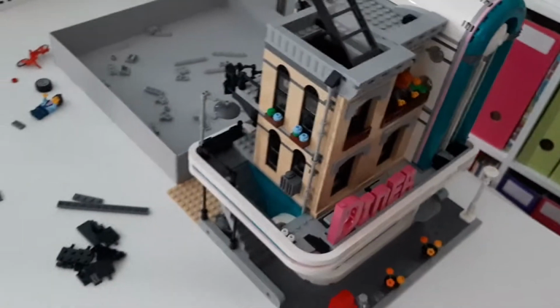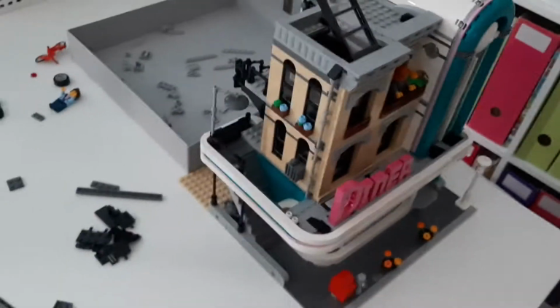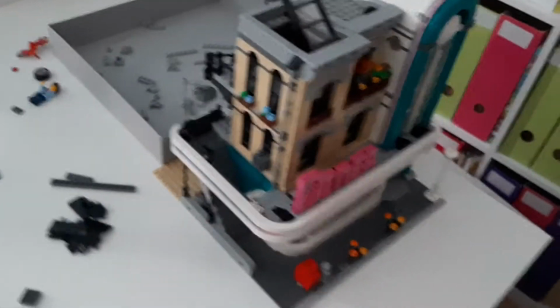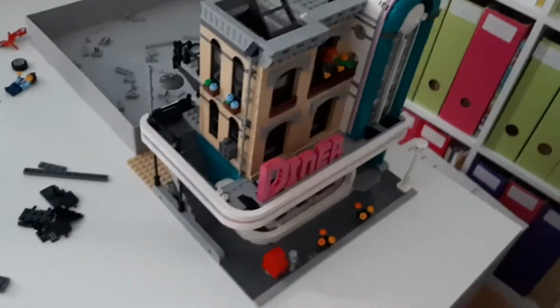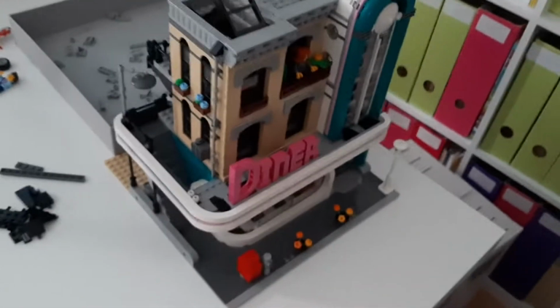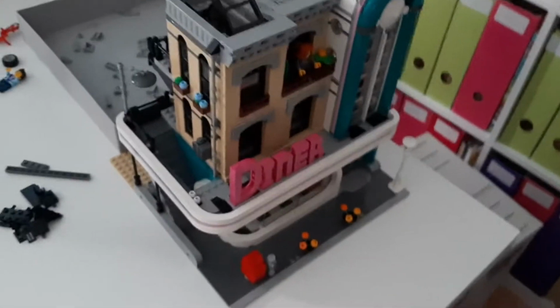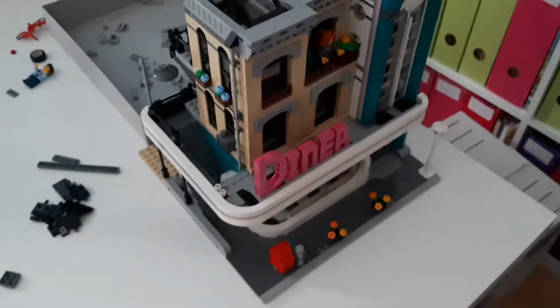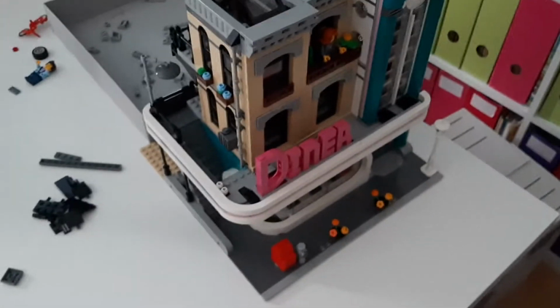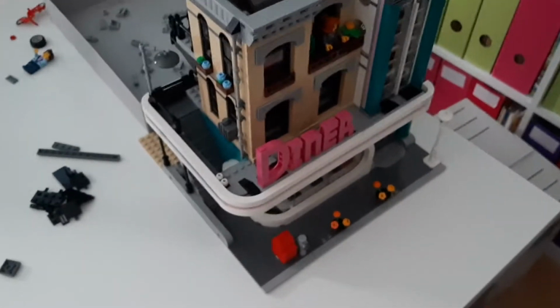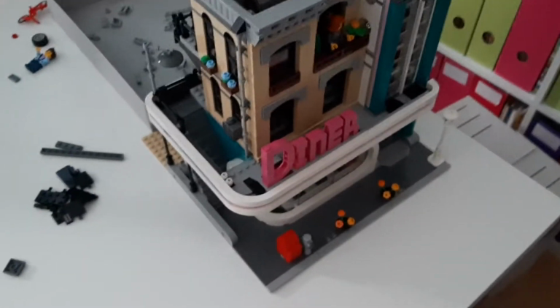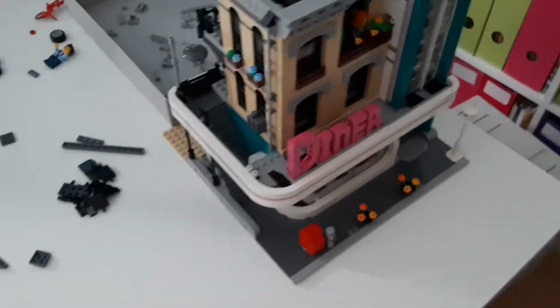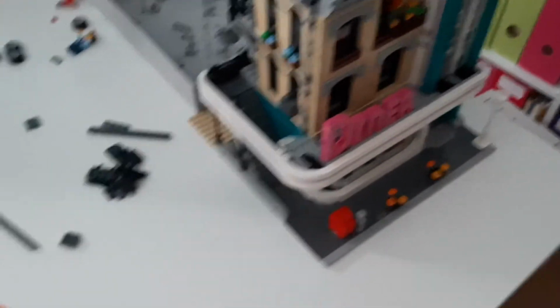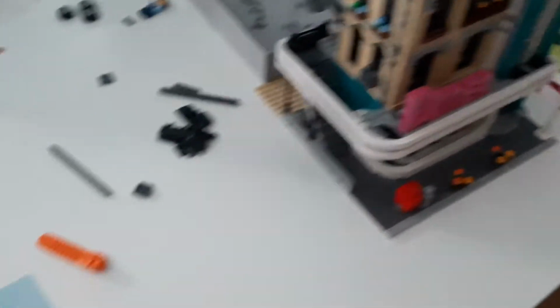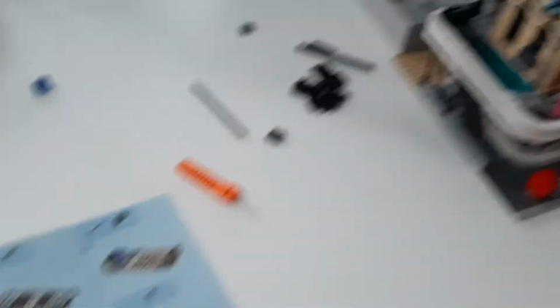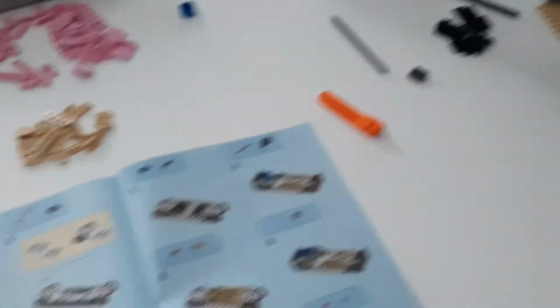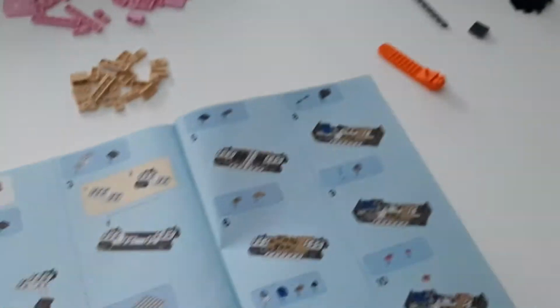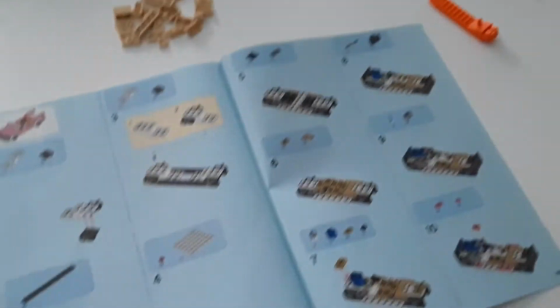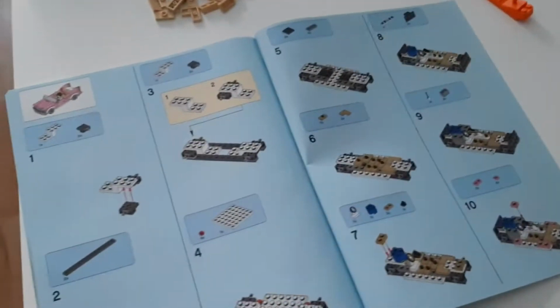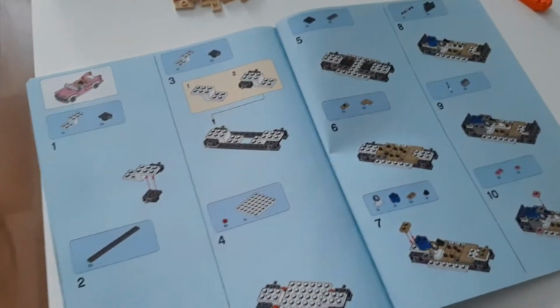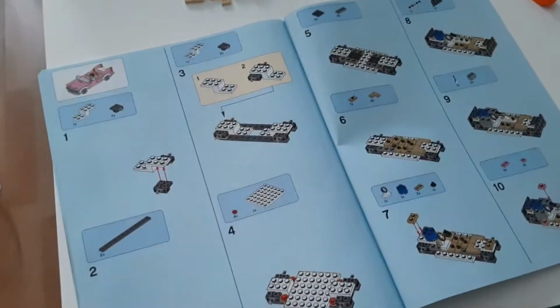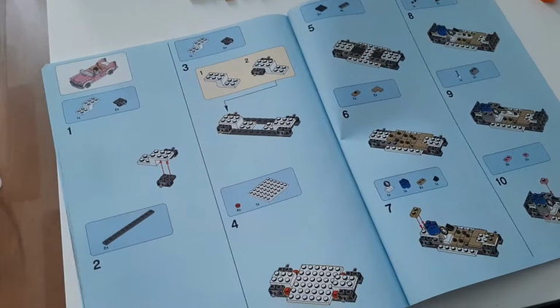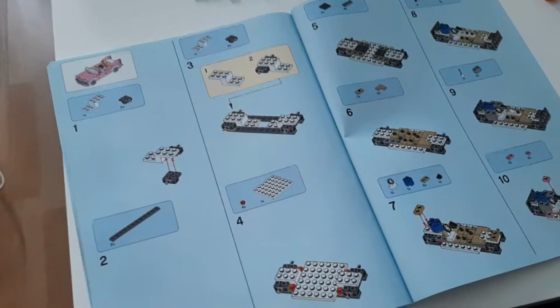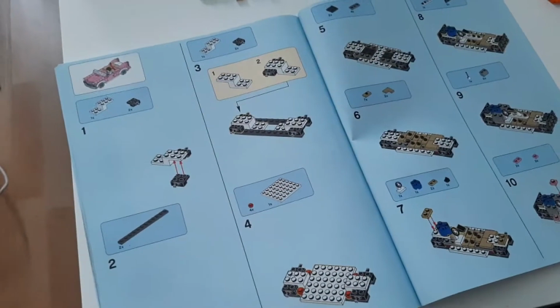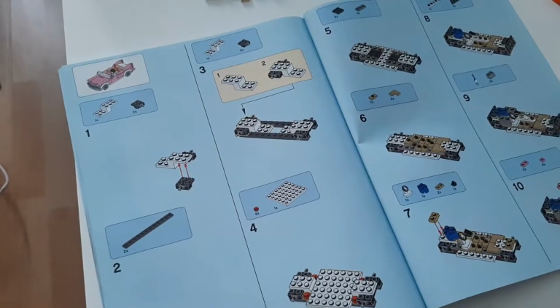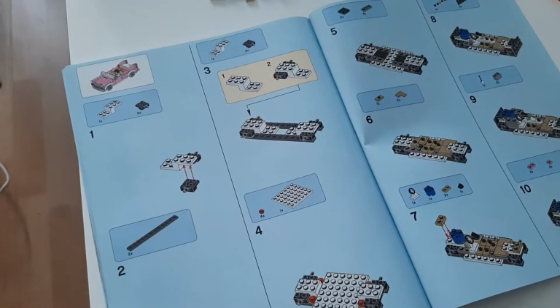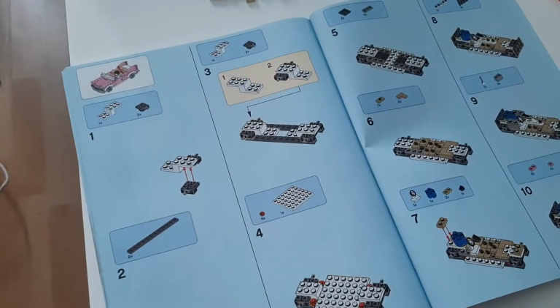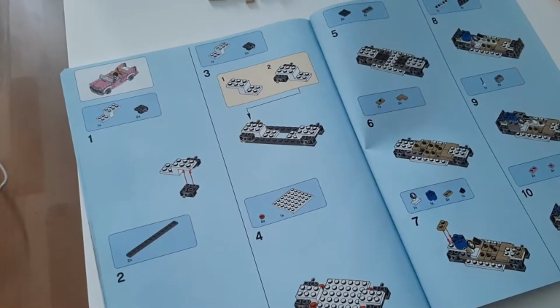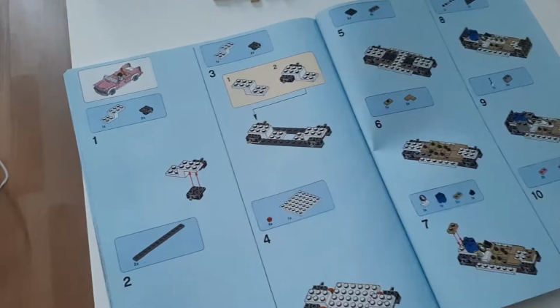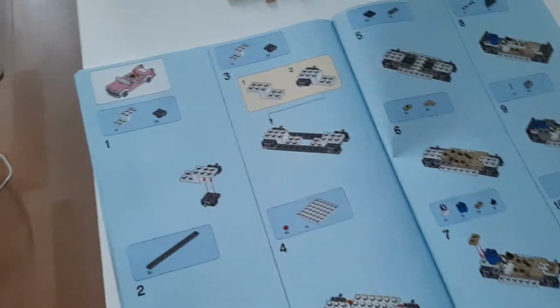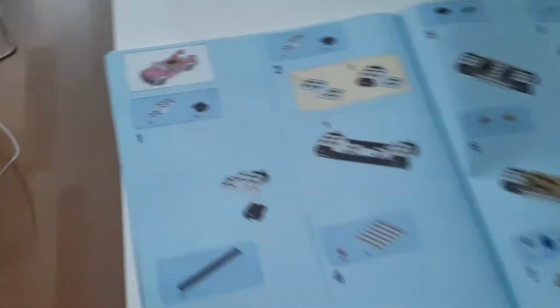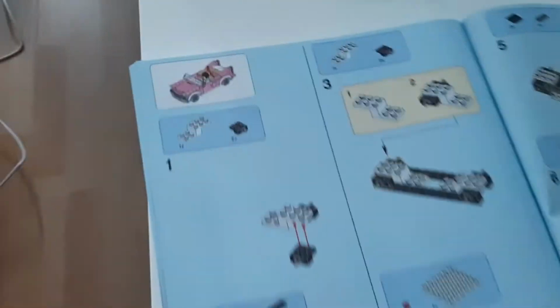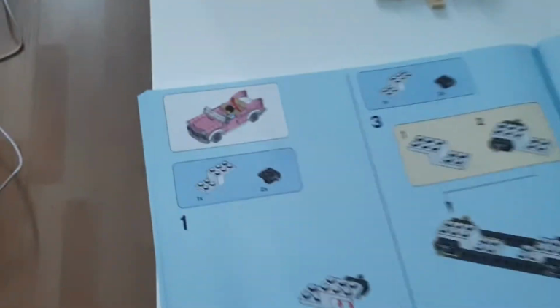As you can see, I'm building a diner right here. I still have to build the pink car.